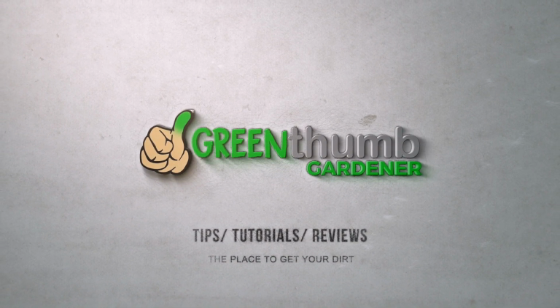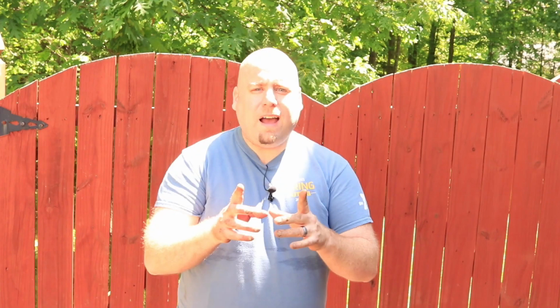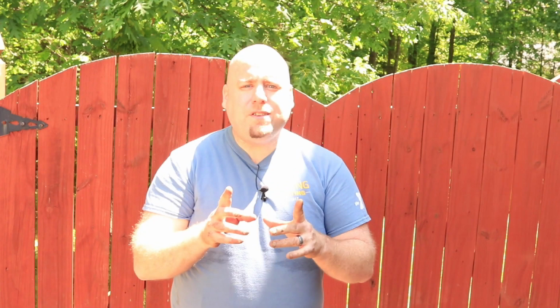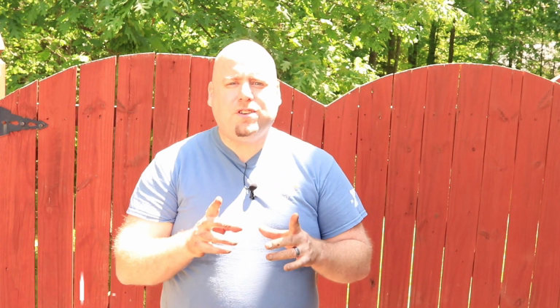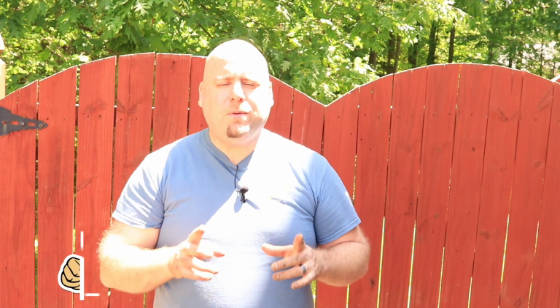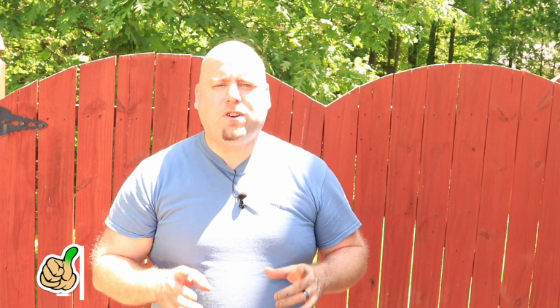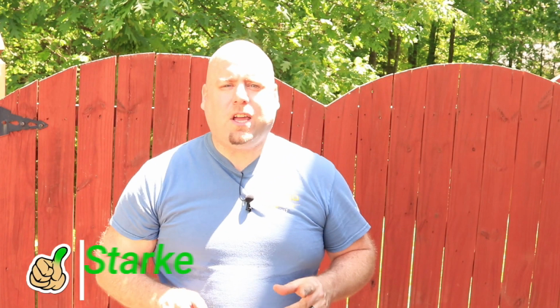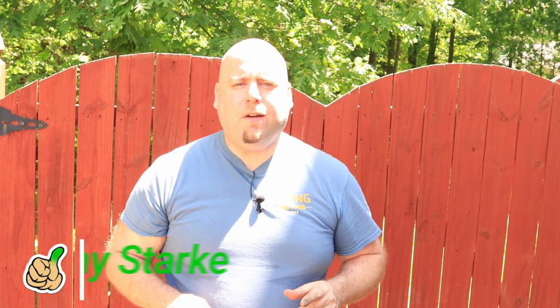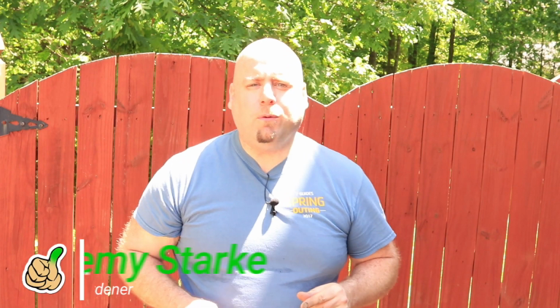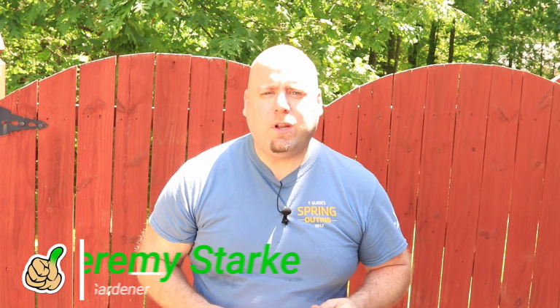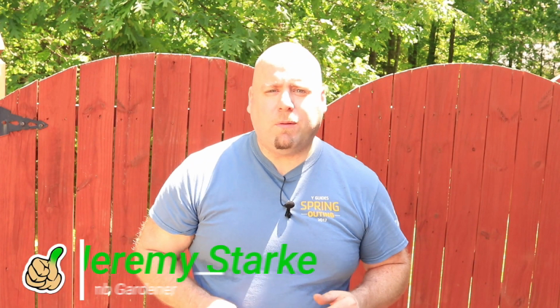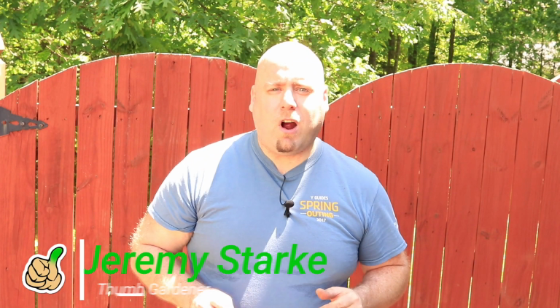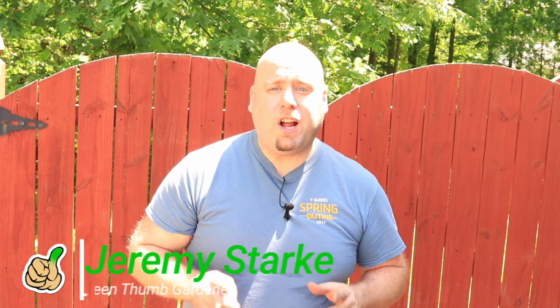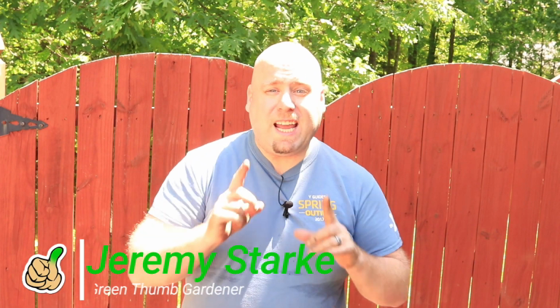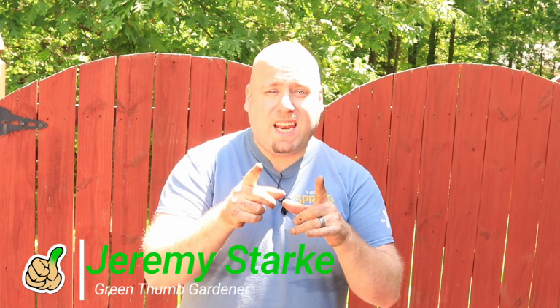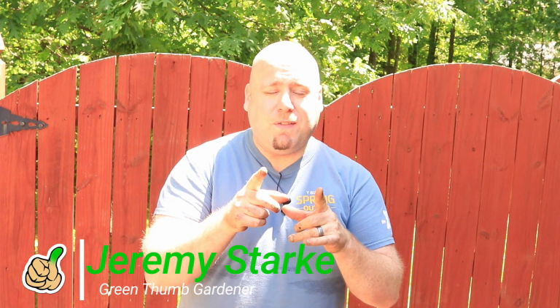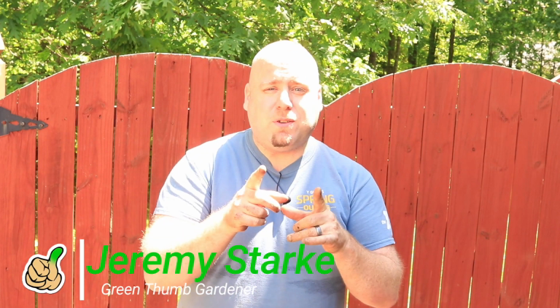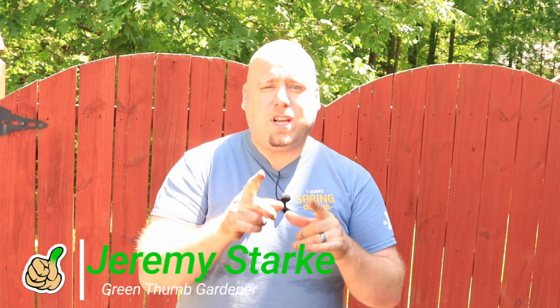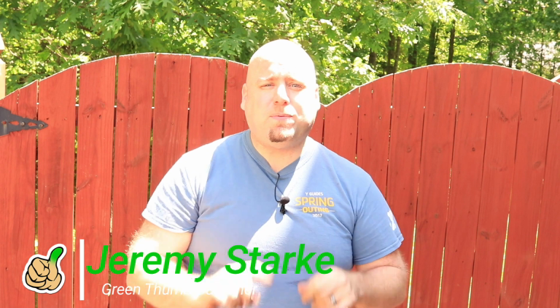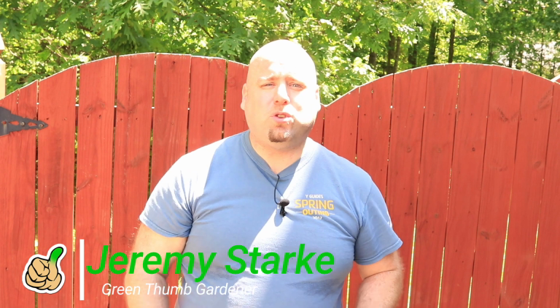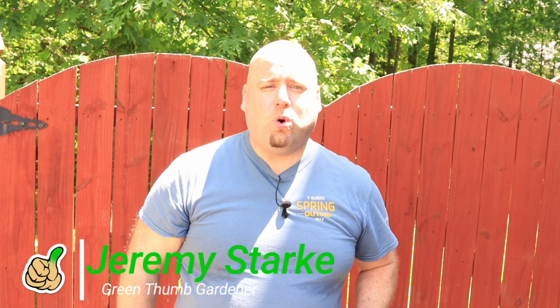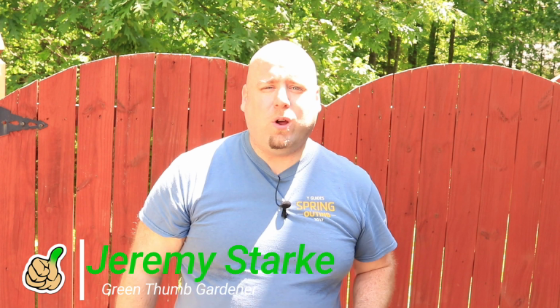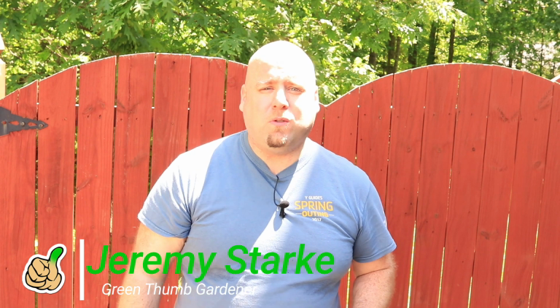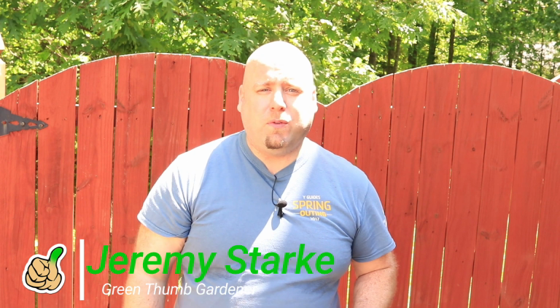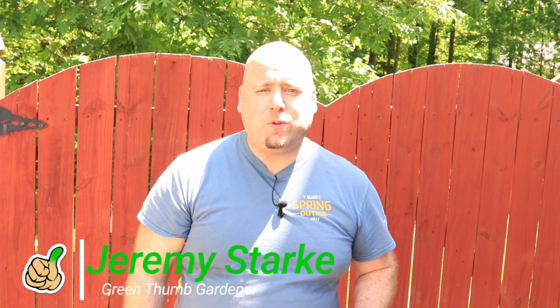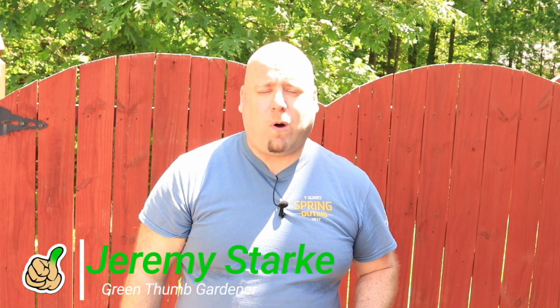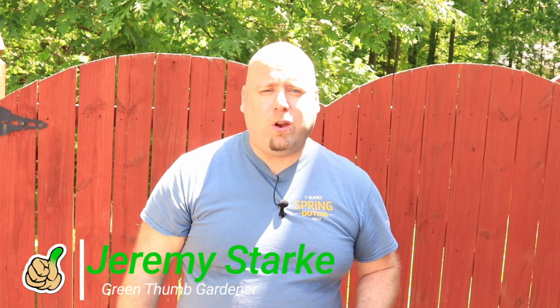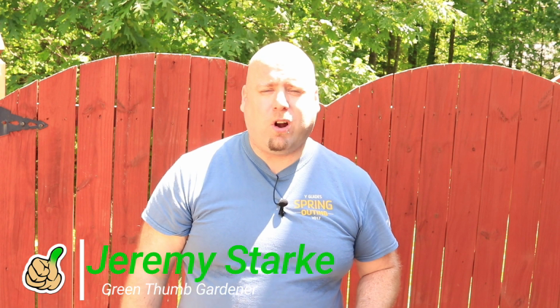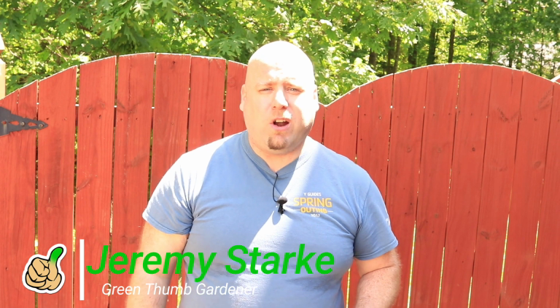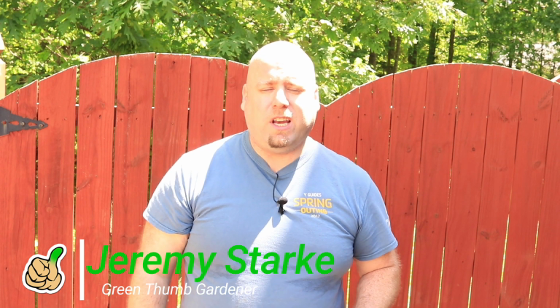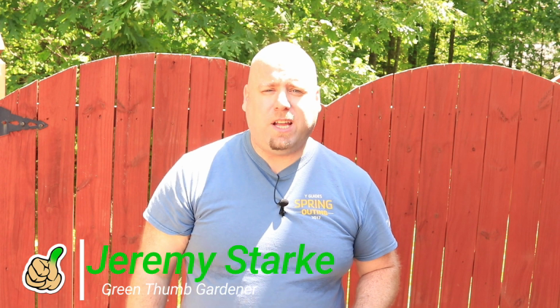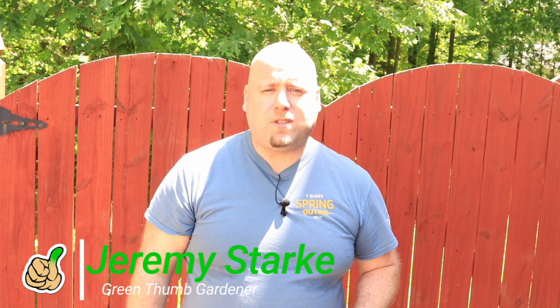Hi, this is Jeremy Stark here from Green Thumb Gardener, here to give you some tips, tutorials, and reviews for all your gardening needs.